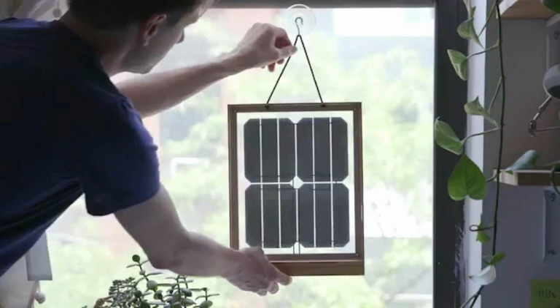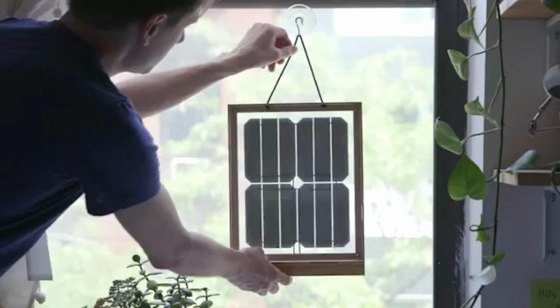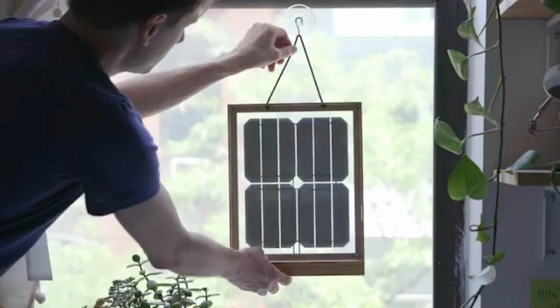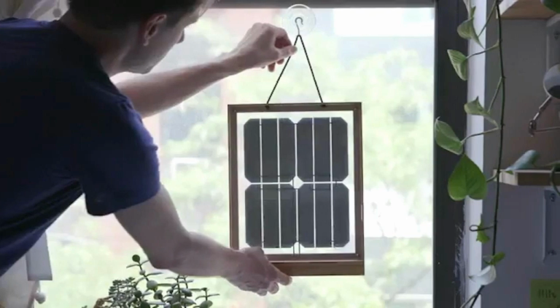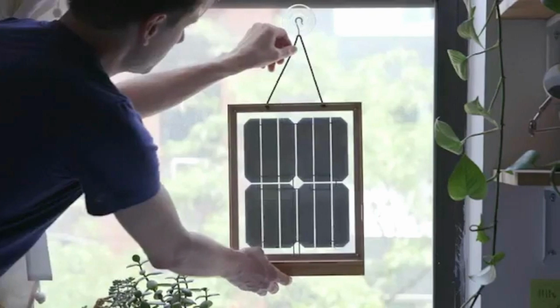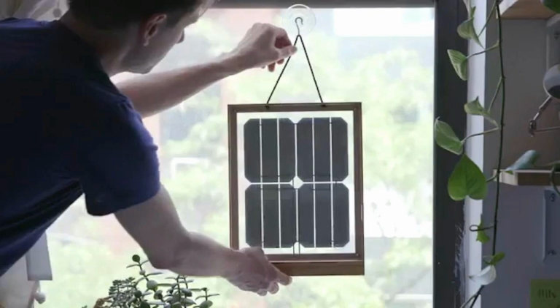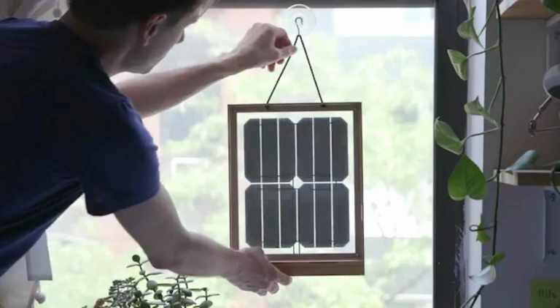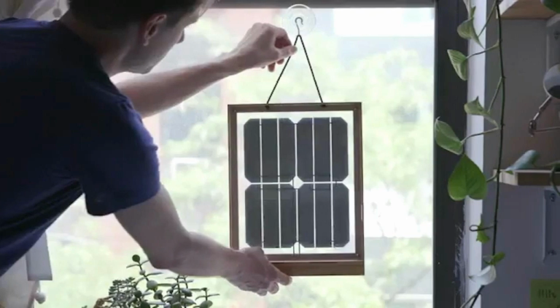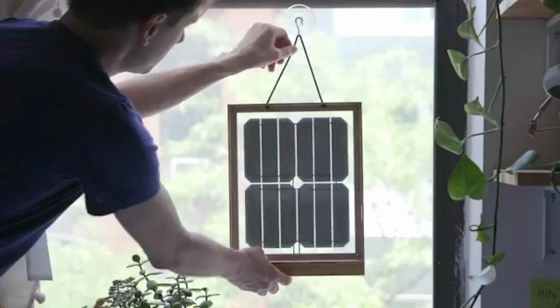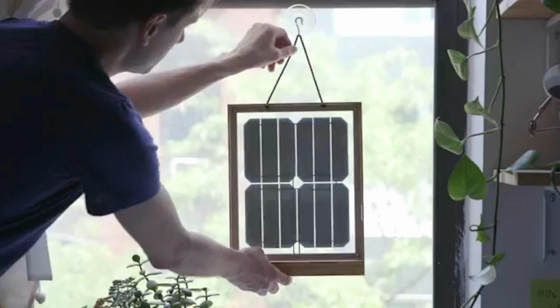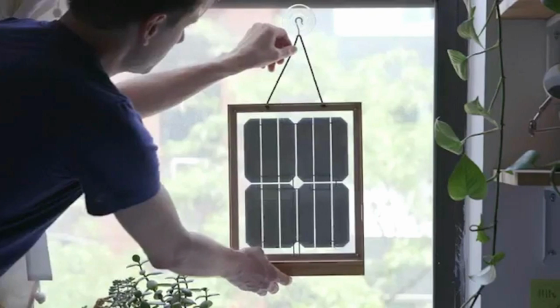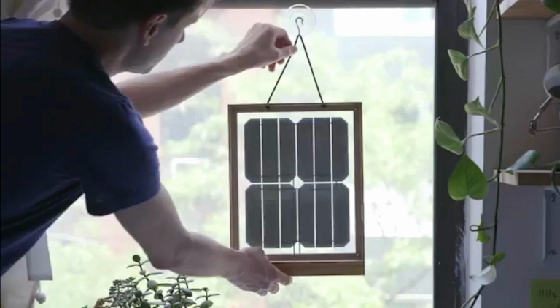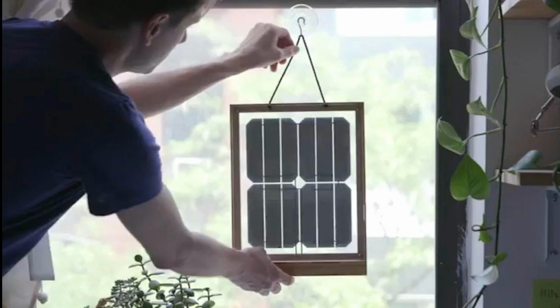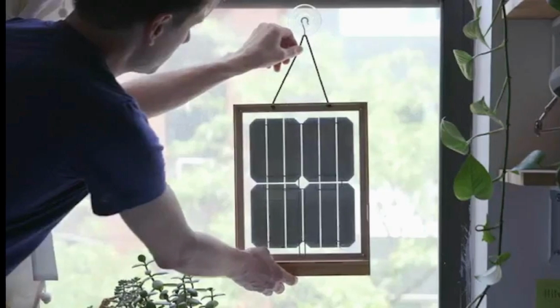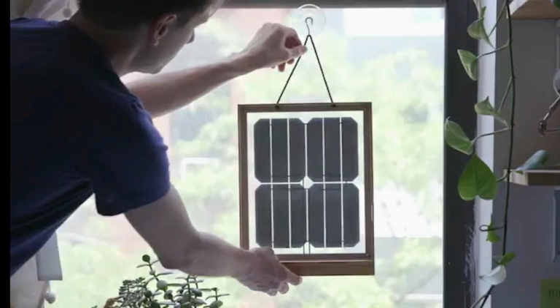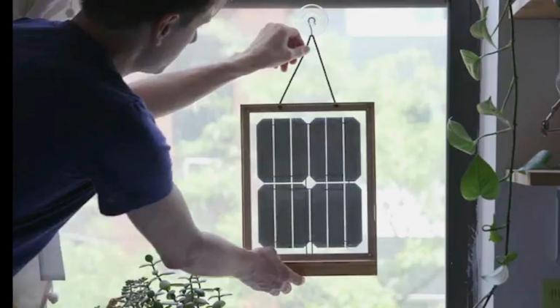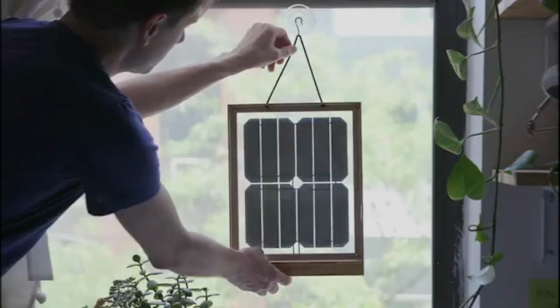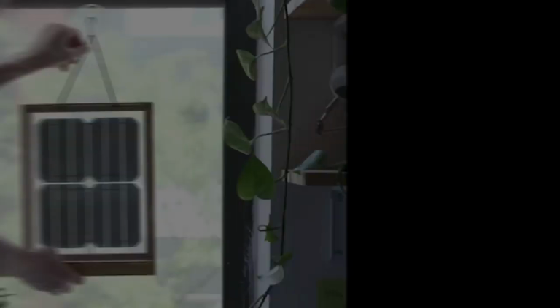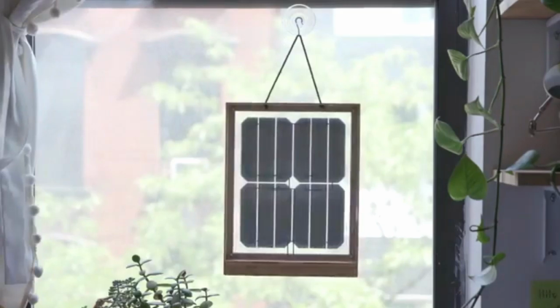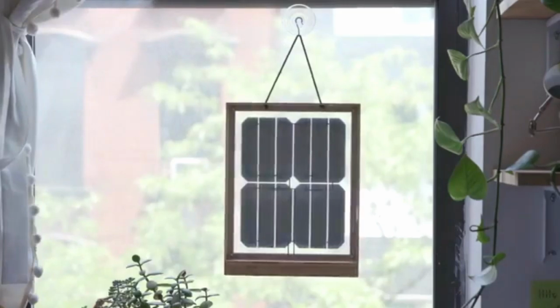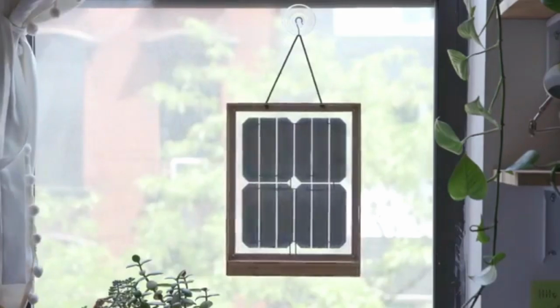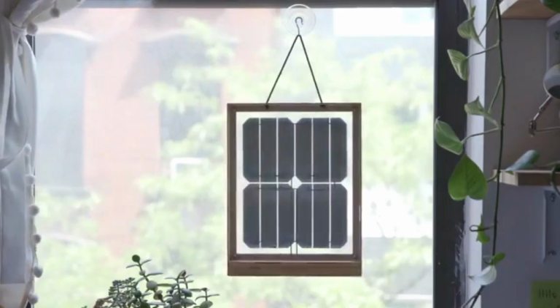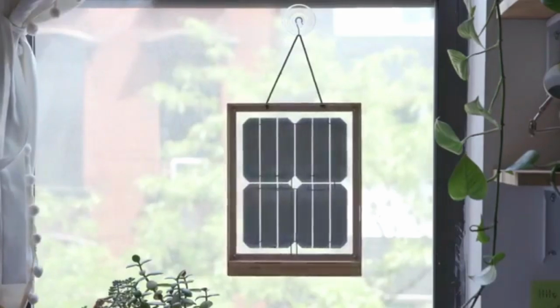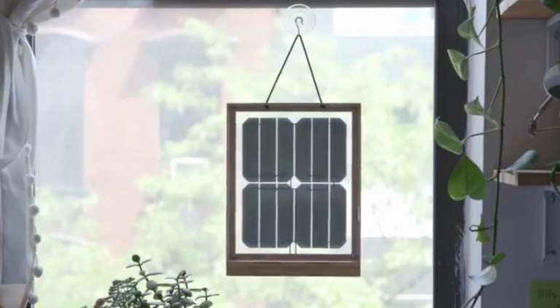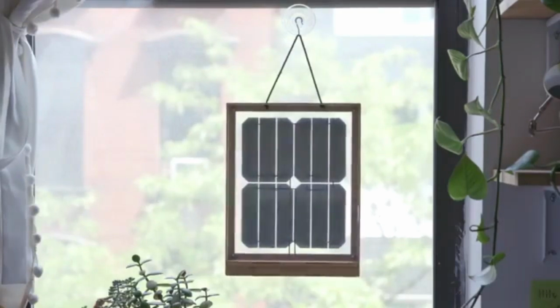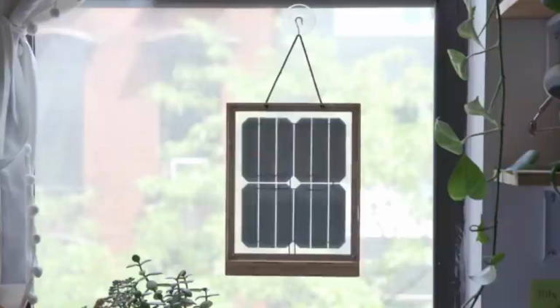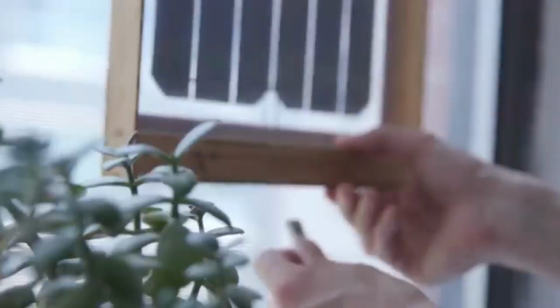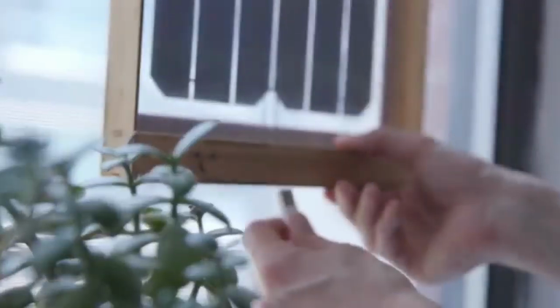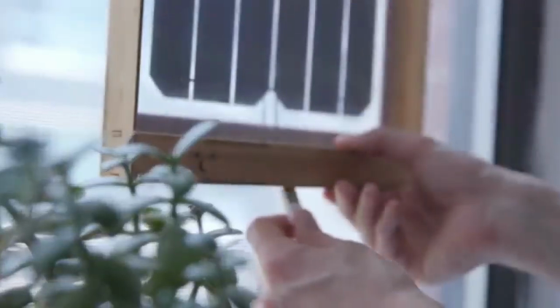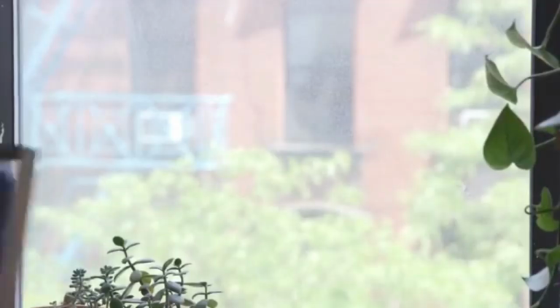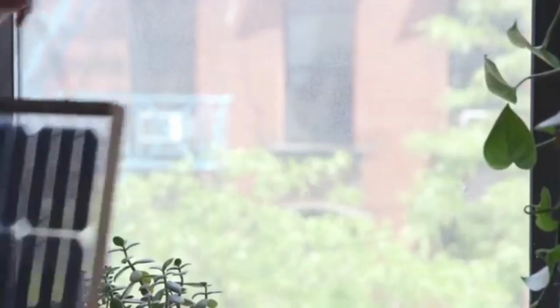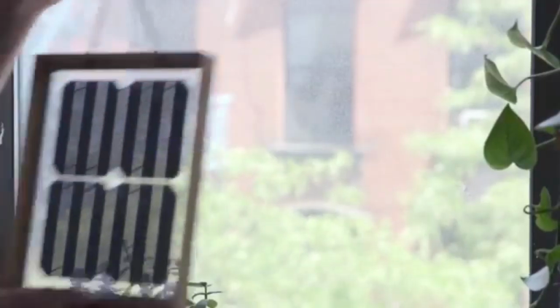We can use the solar charger to charge tablets and laptops.